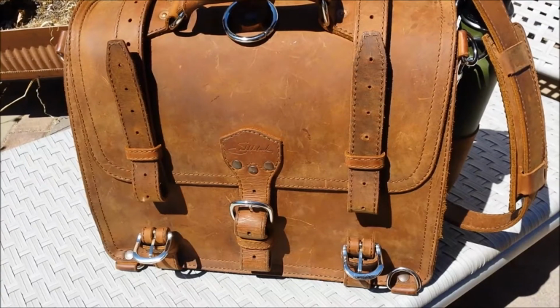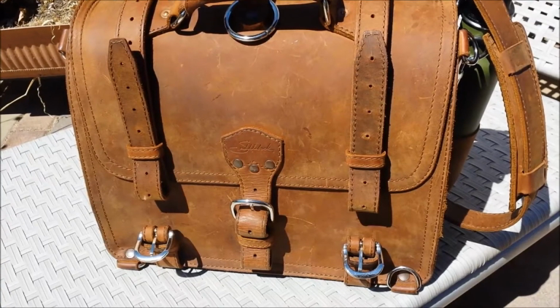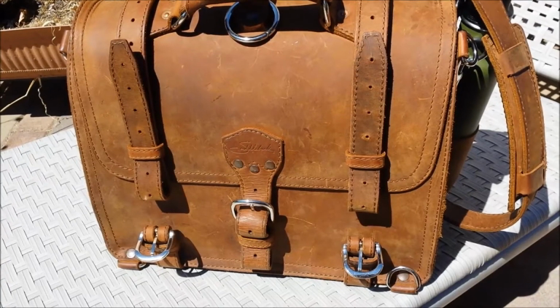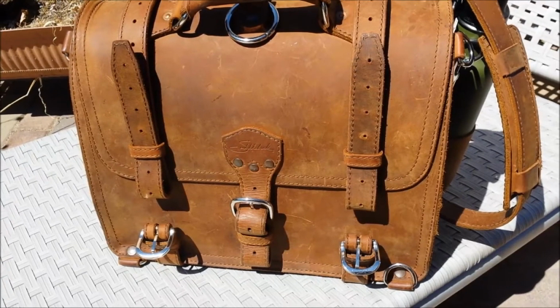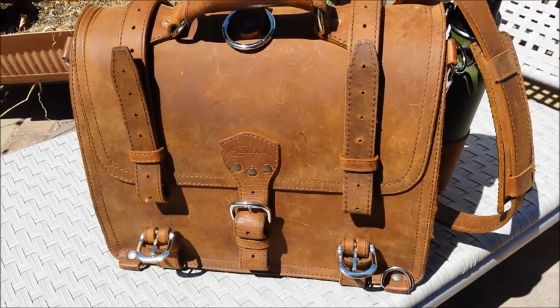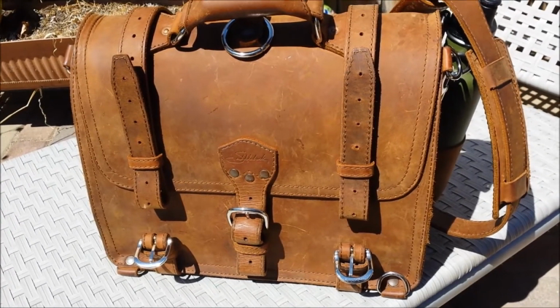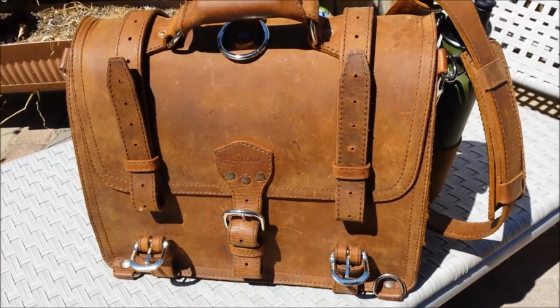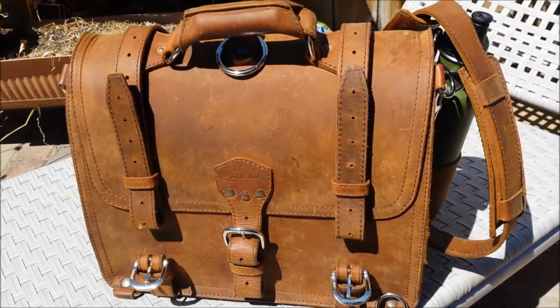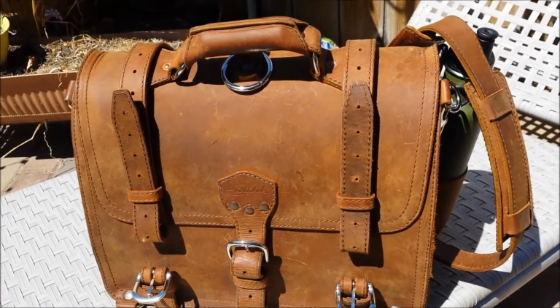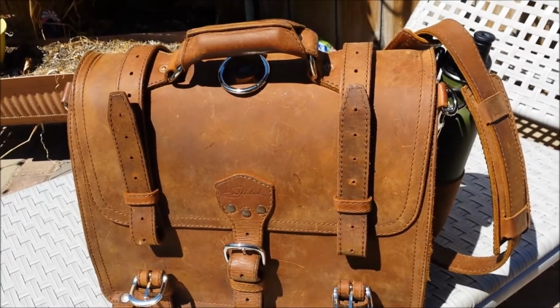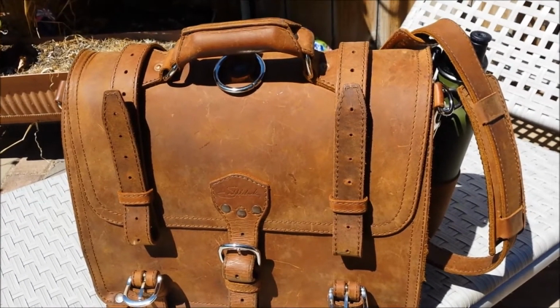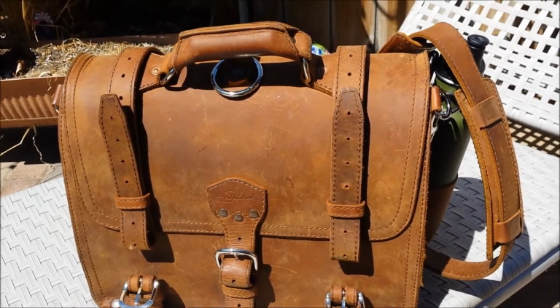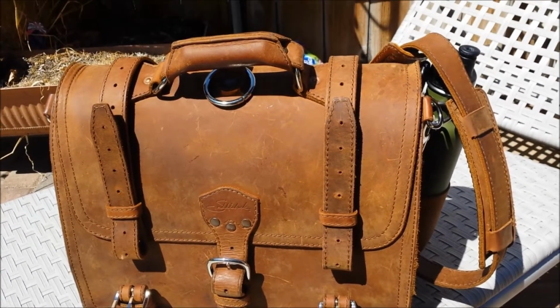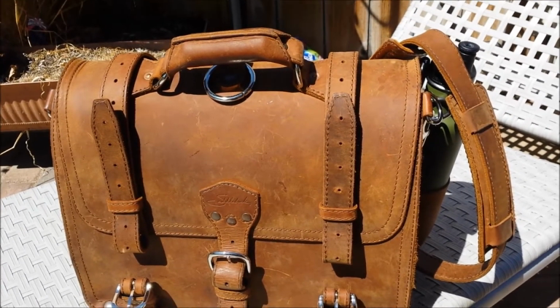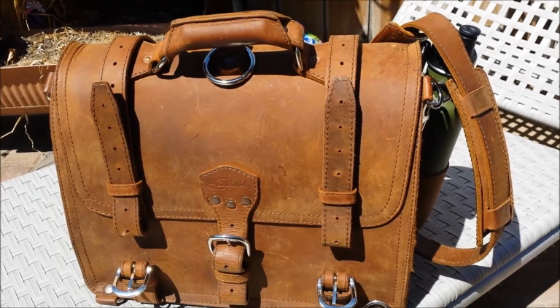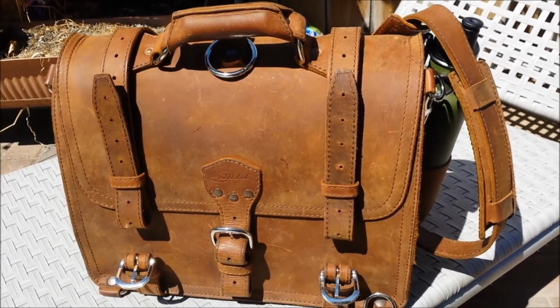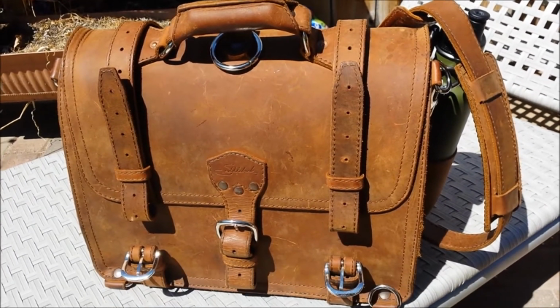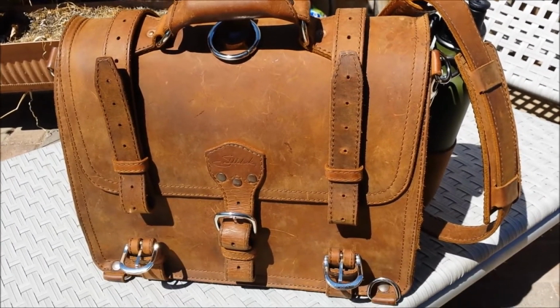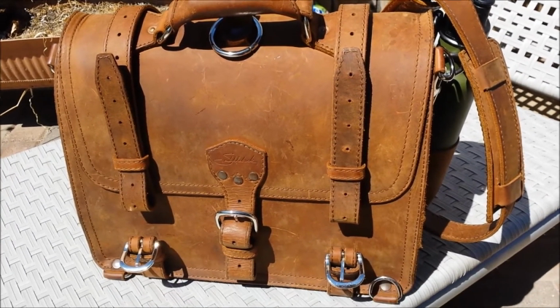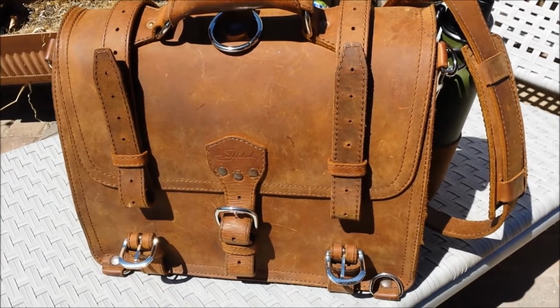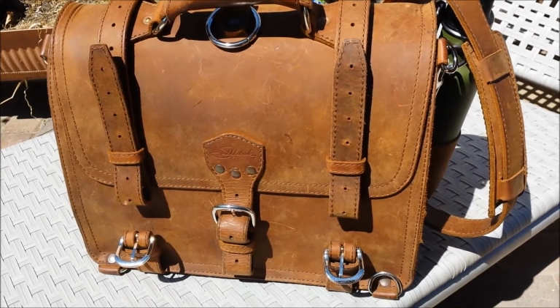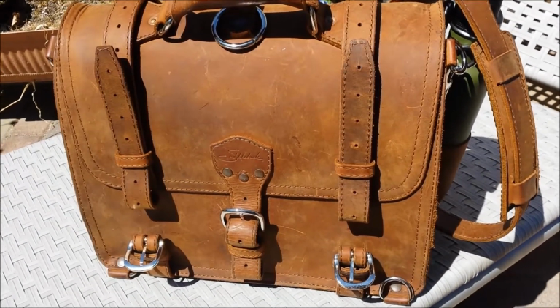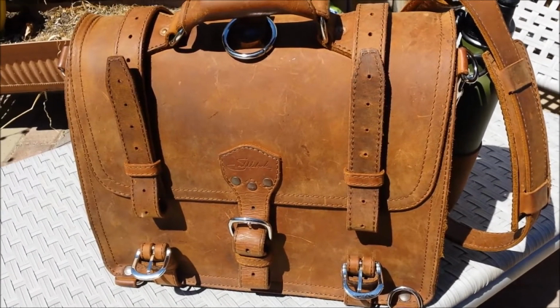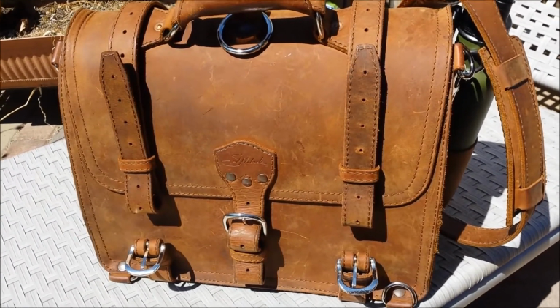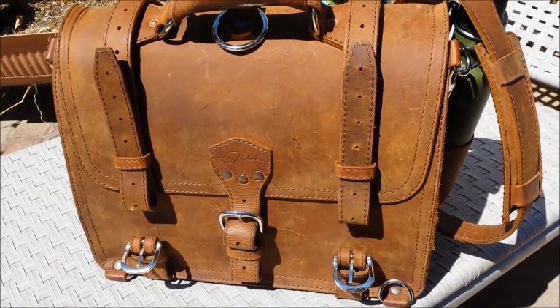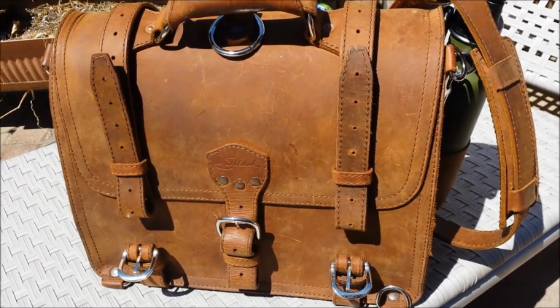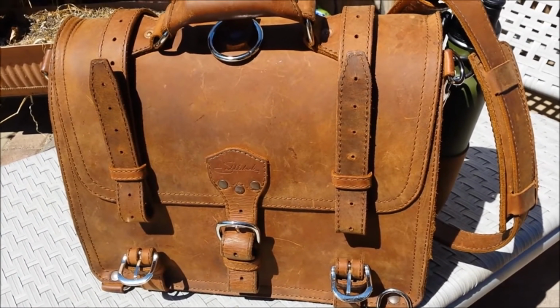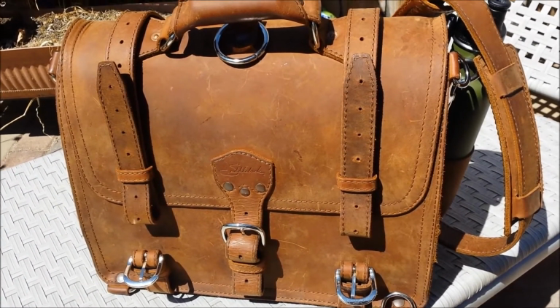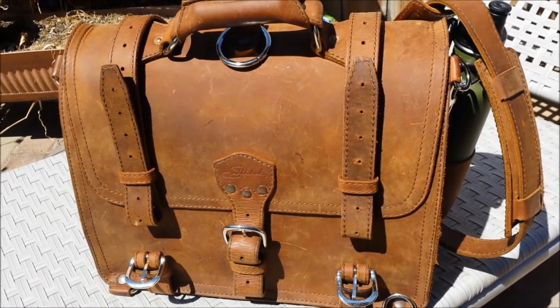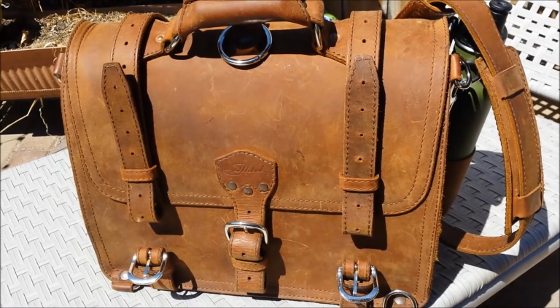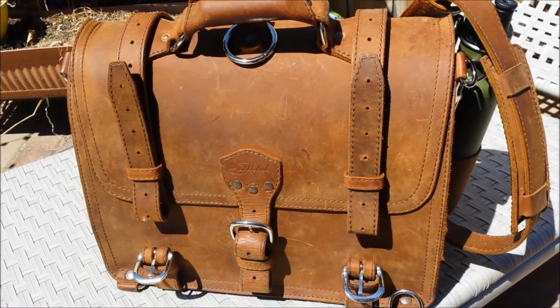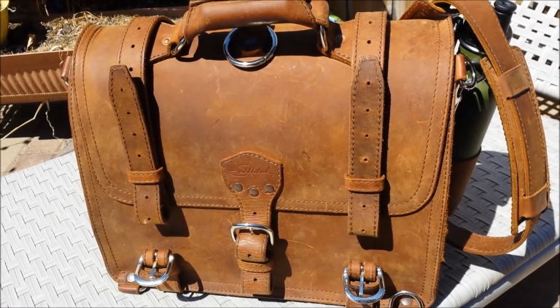Saddleback leather large classic briefcase in tobacco brown — 9-month update.